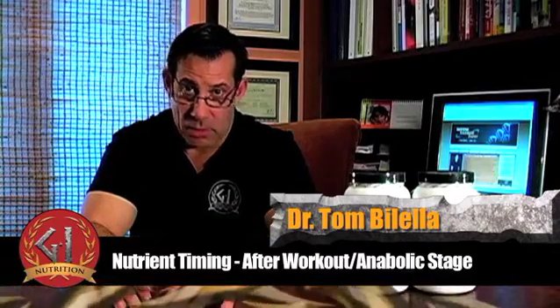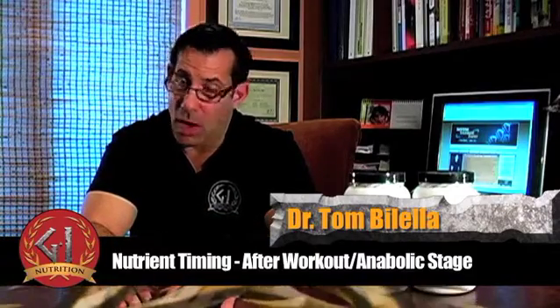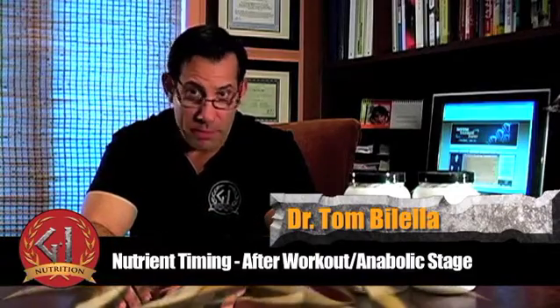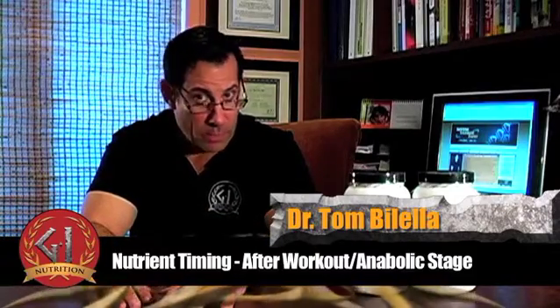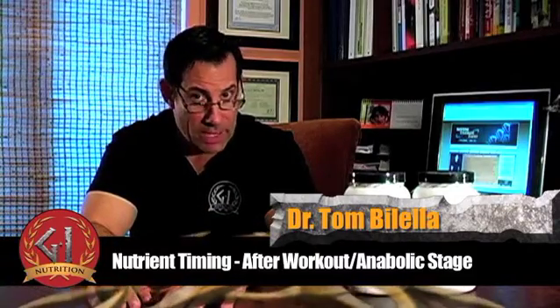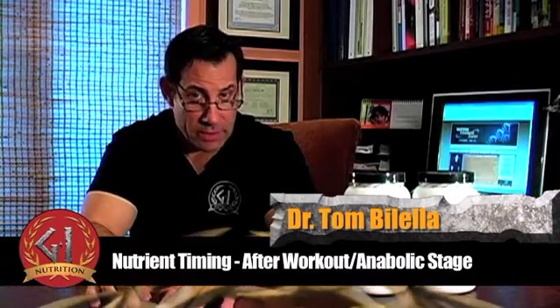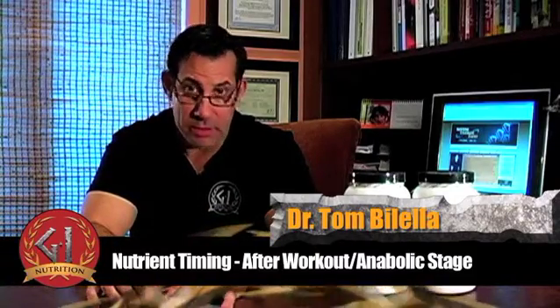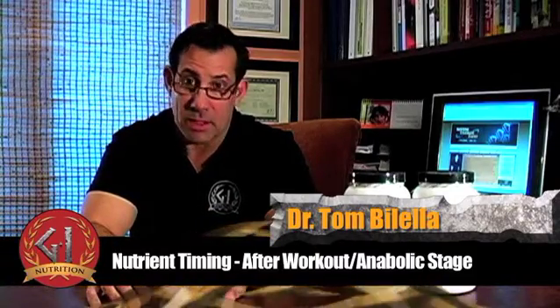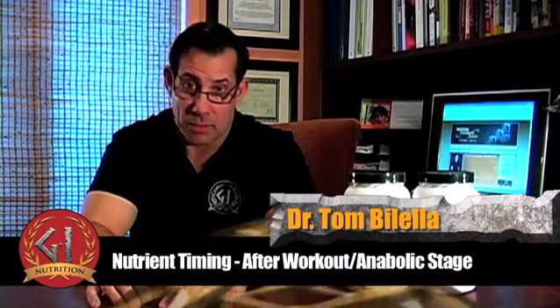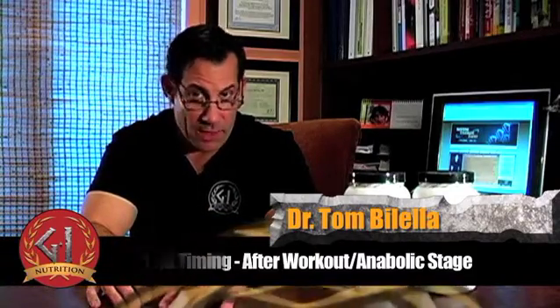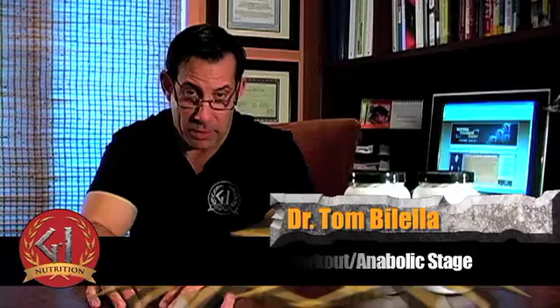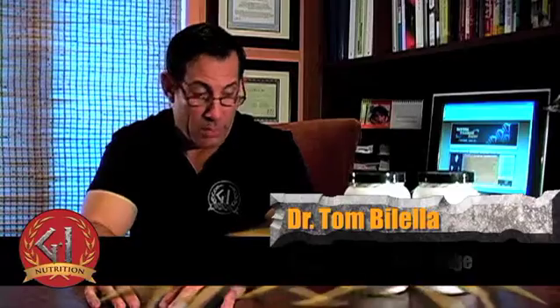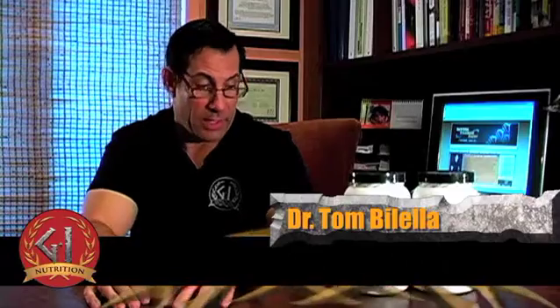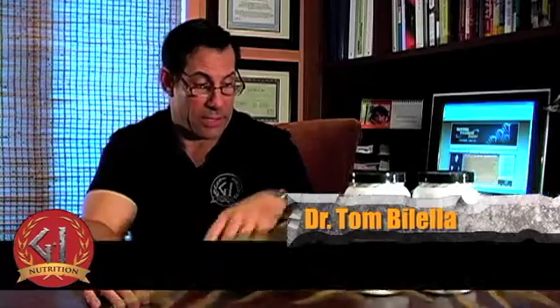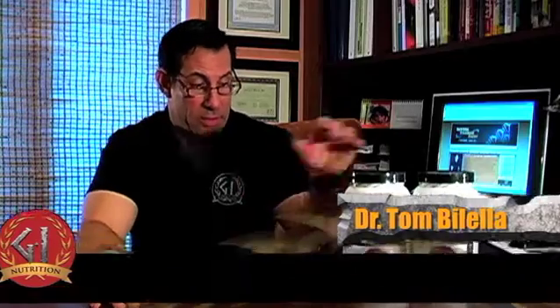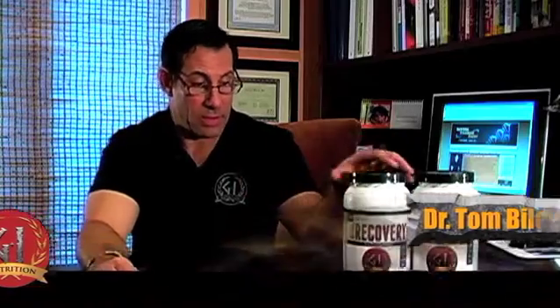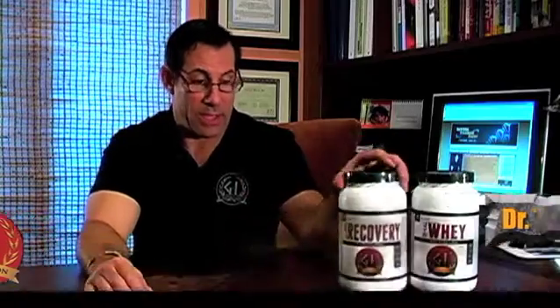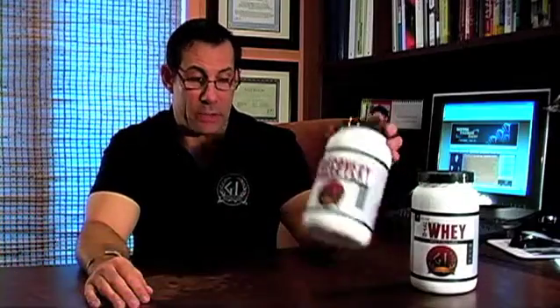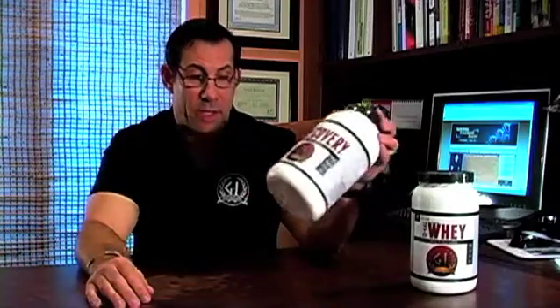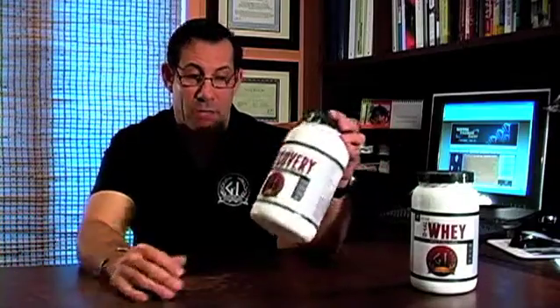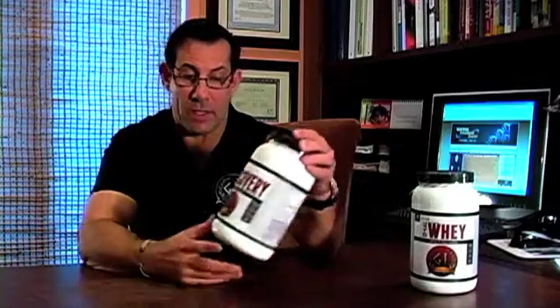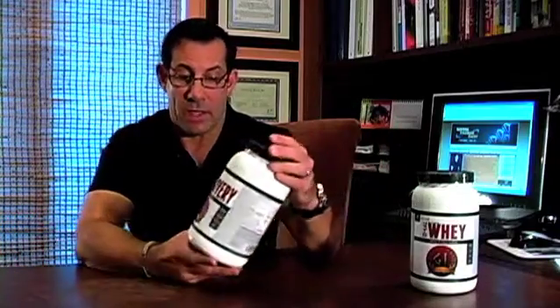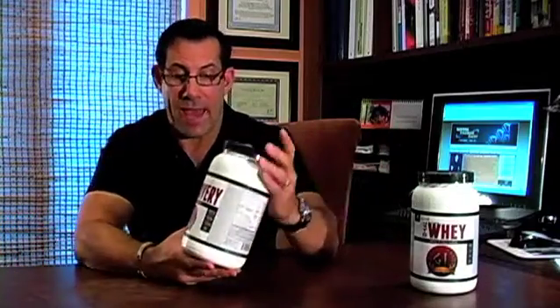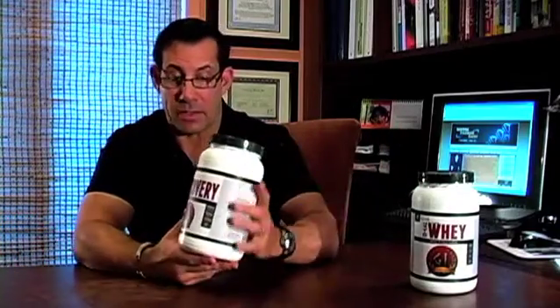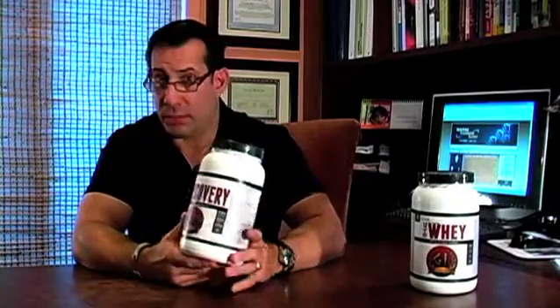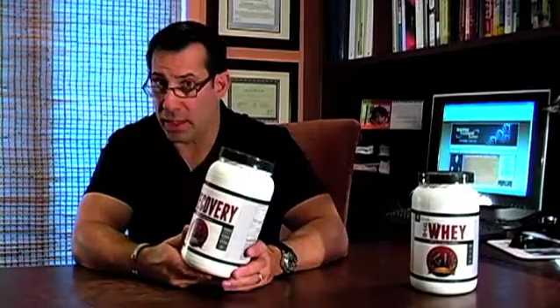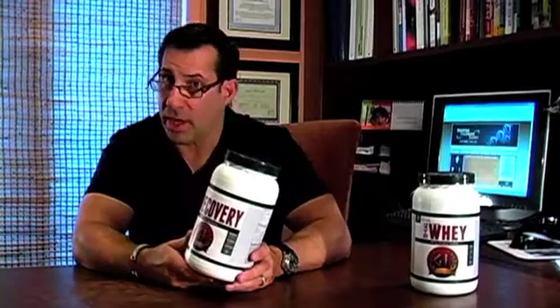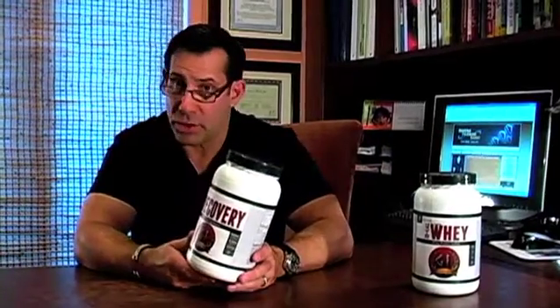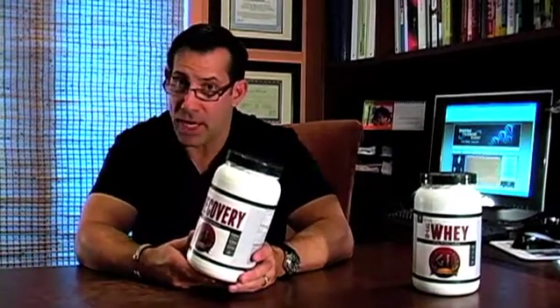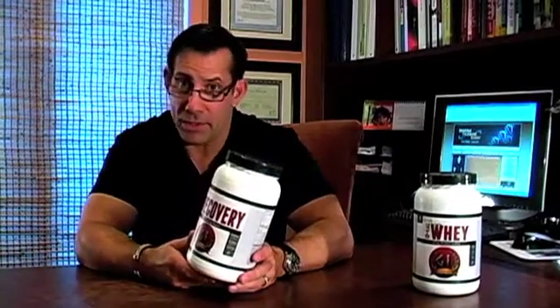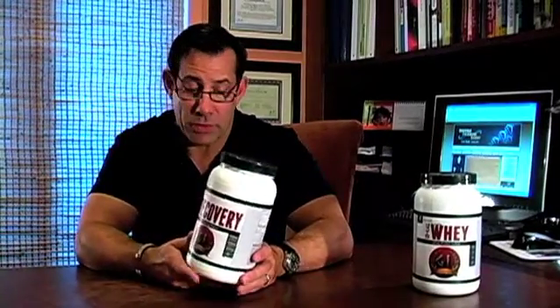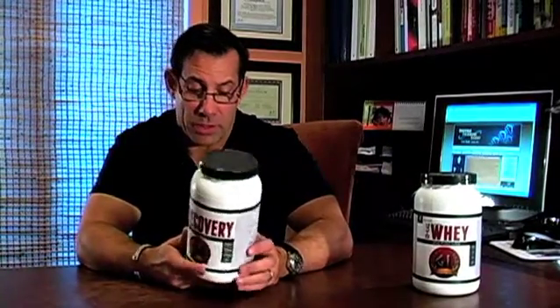Quality amino acids and the right amount of carbohydrates. Ideal Recovery is an excellent product by GI Nutrition.